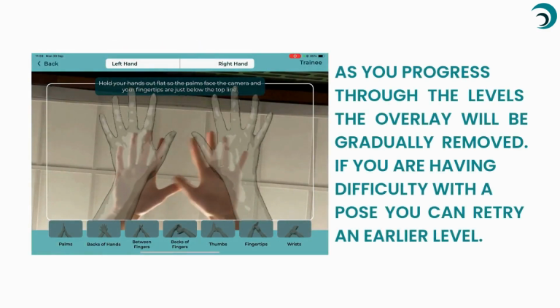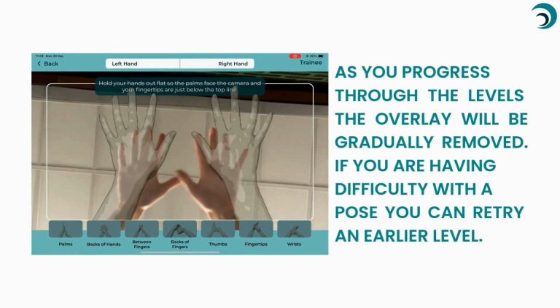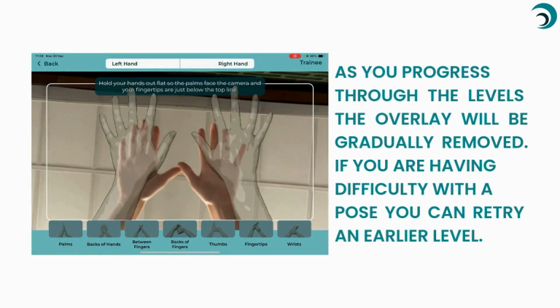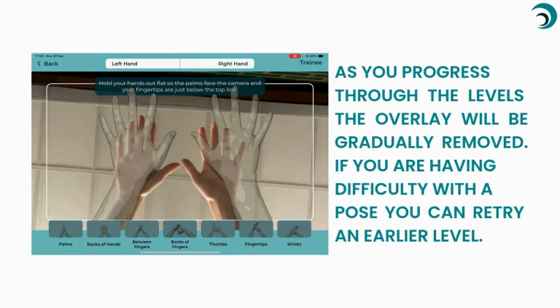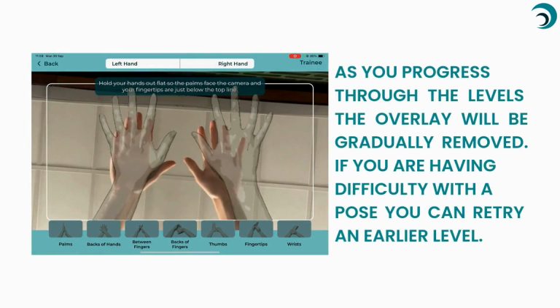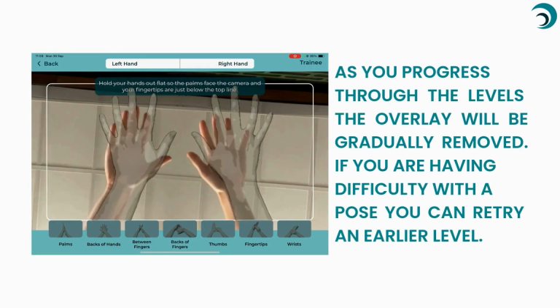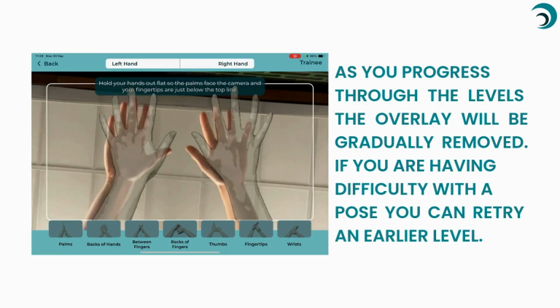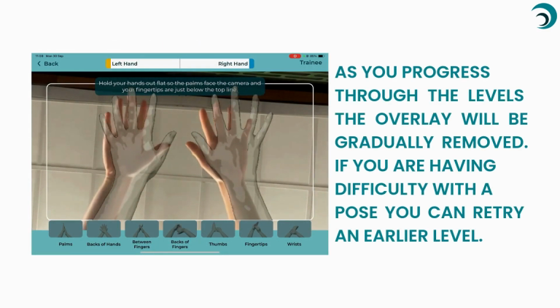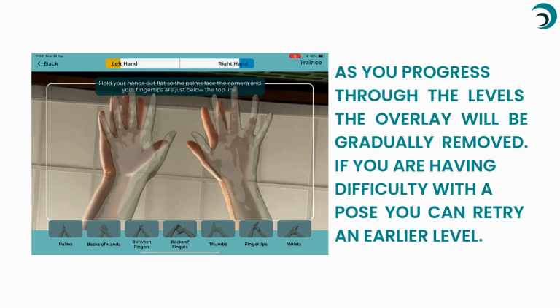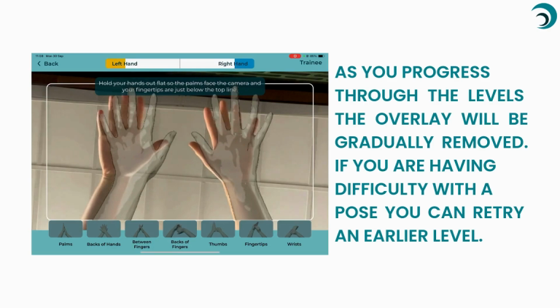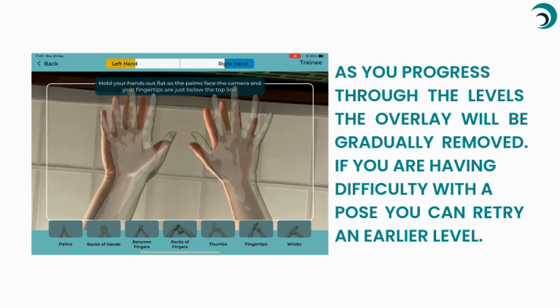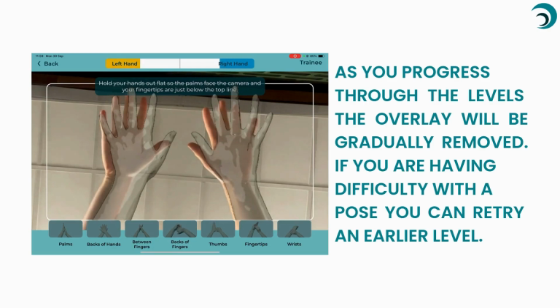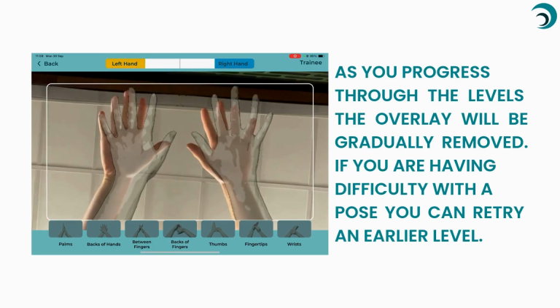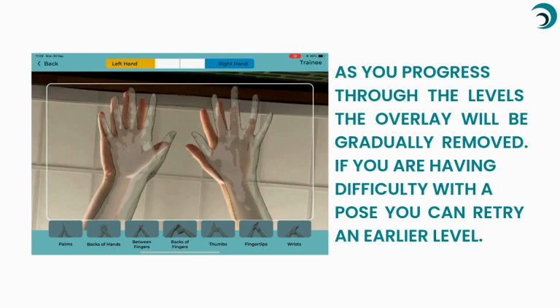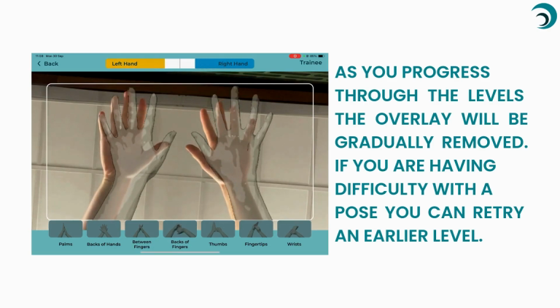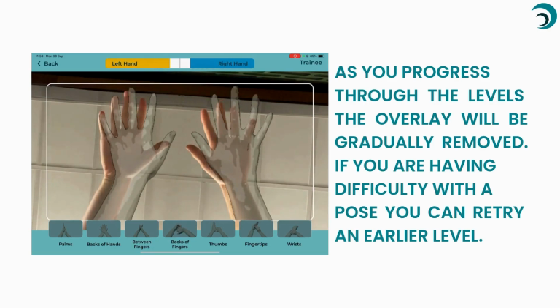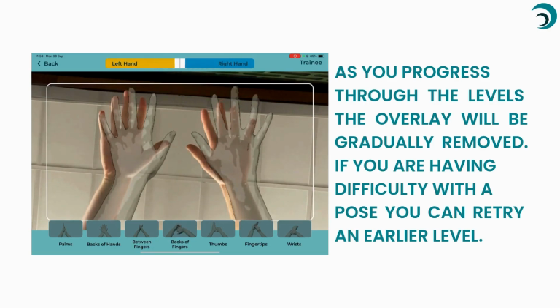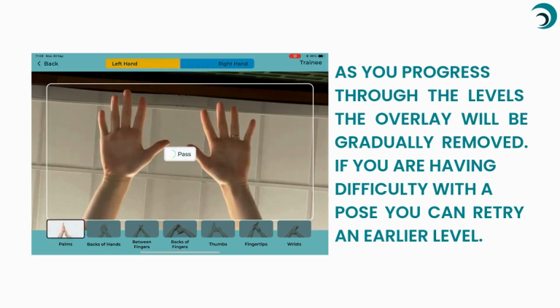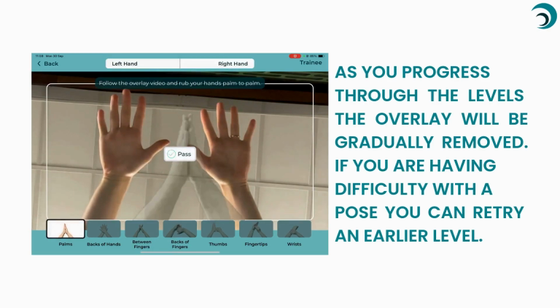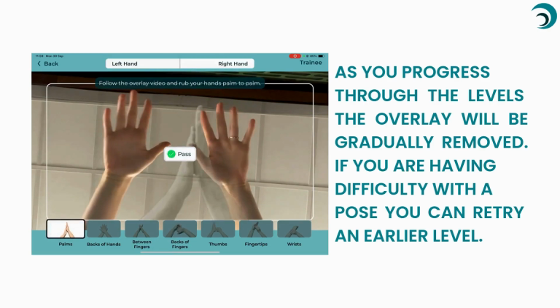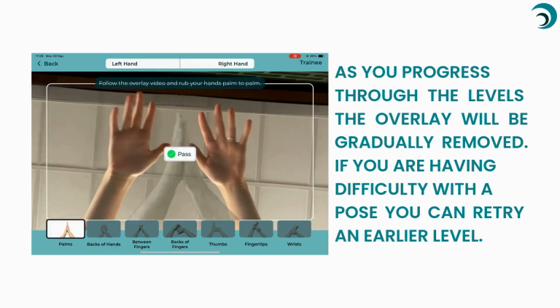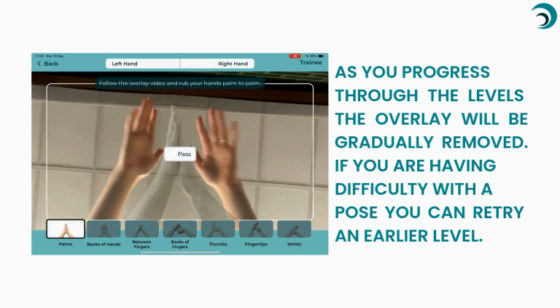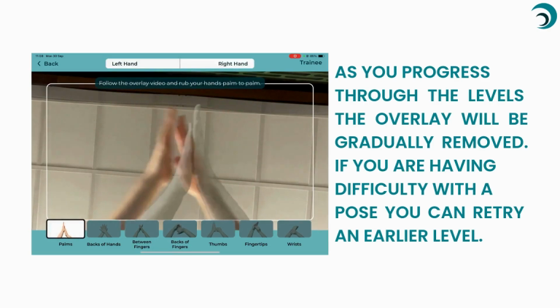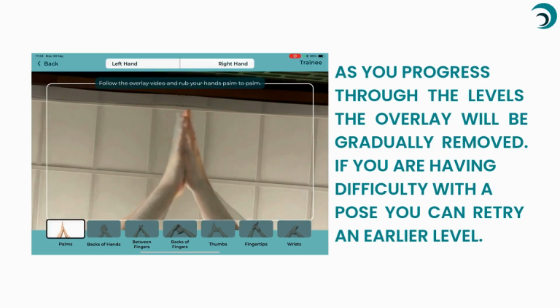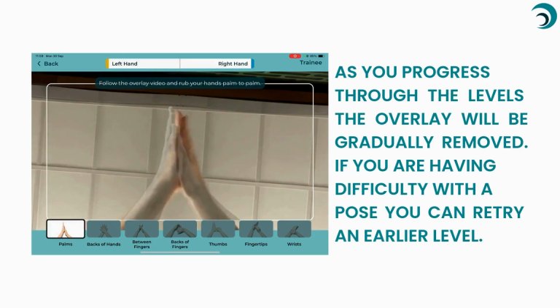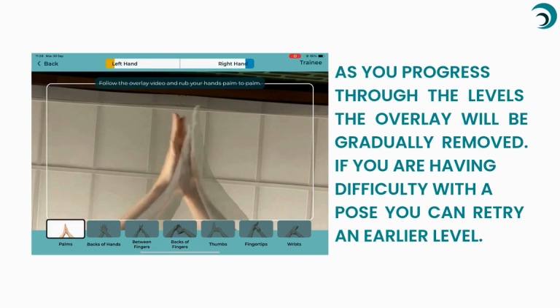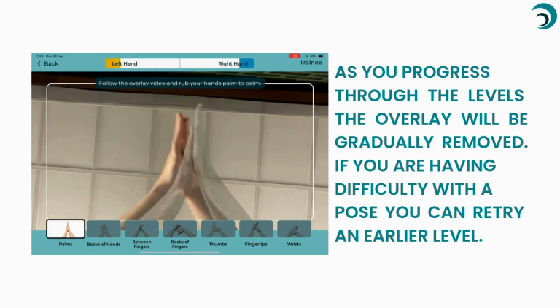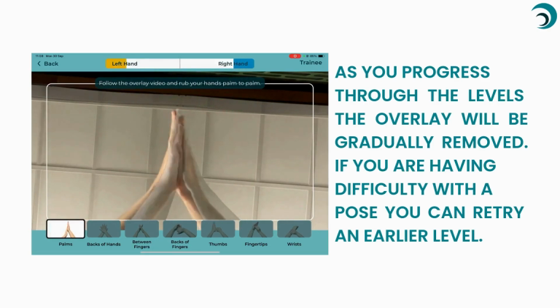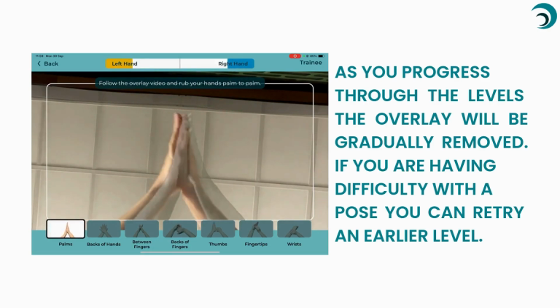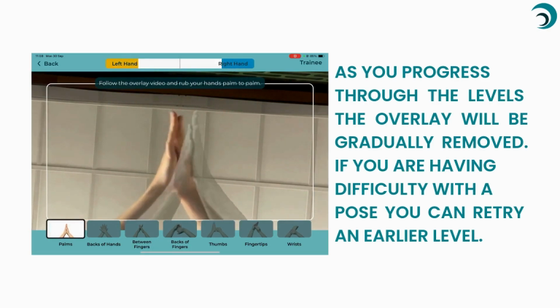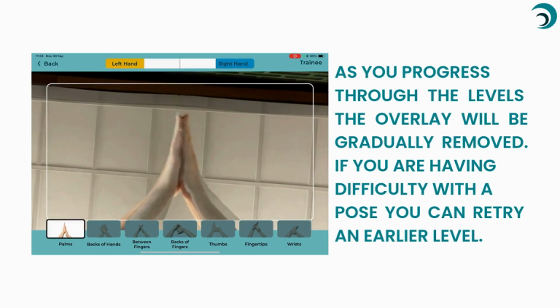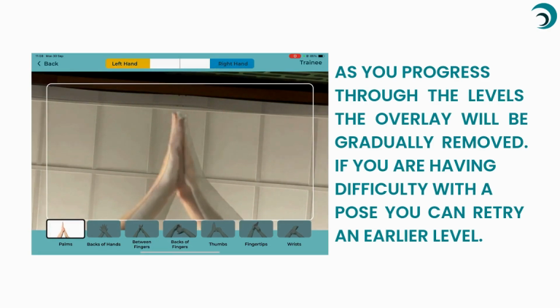As you progress through the levels, the overlay will be gradually removed. If you are having difficulty with a pose, you can retry an earlier level.